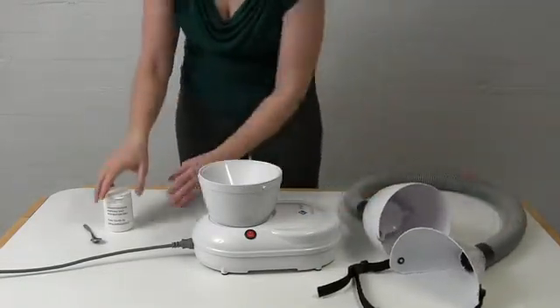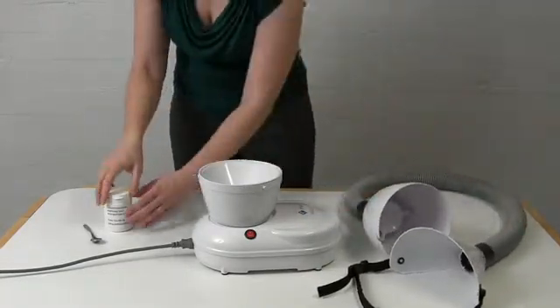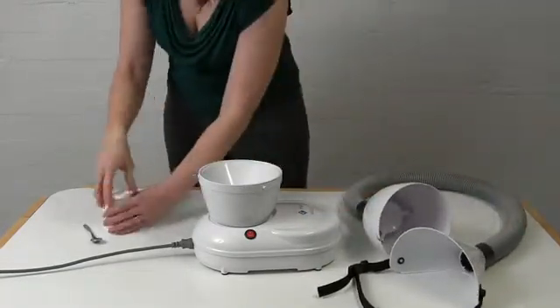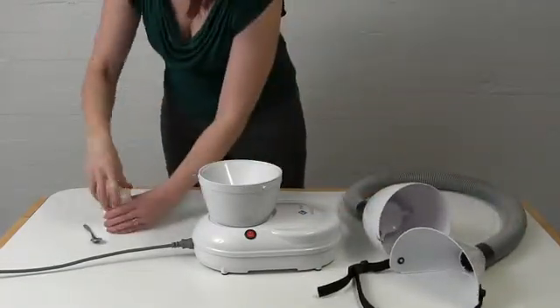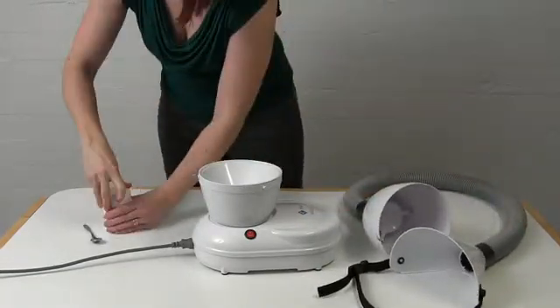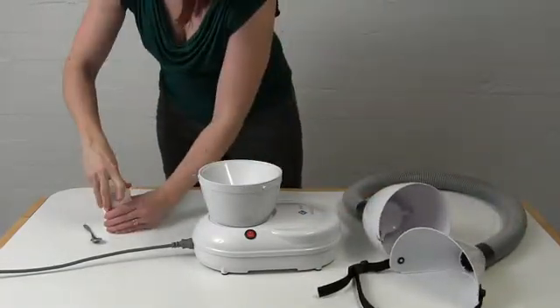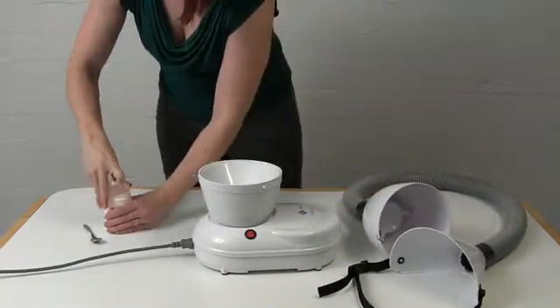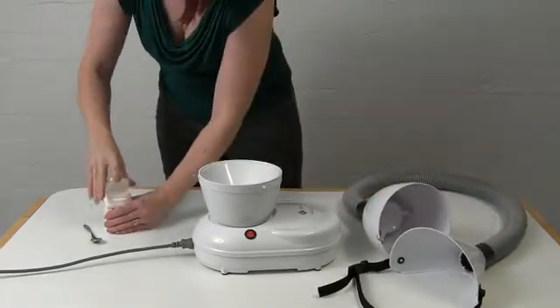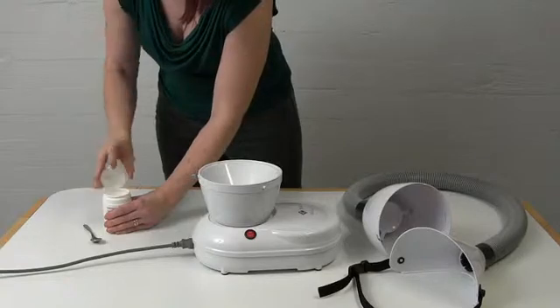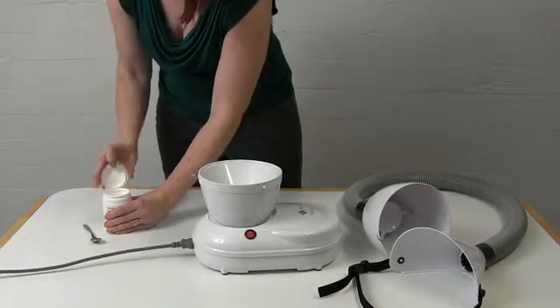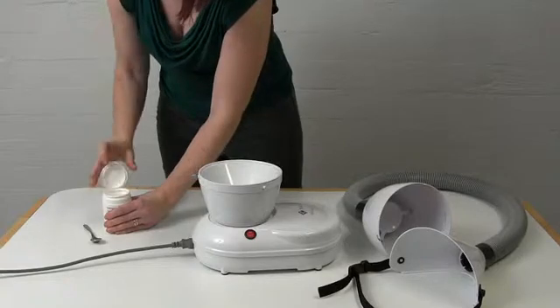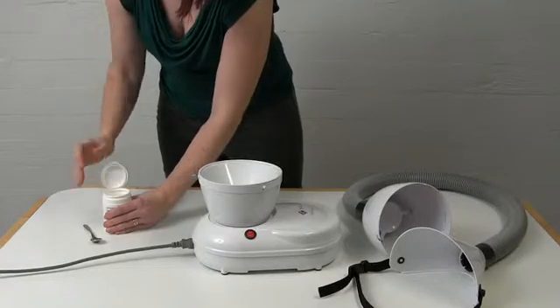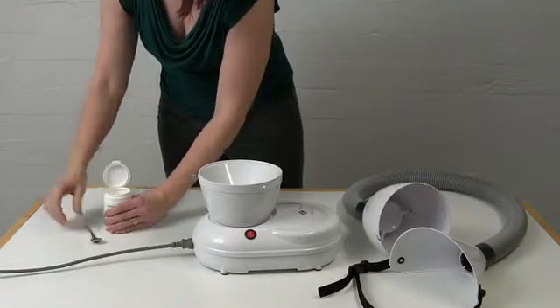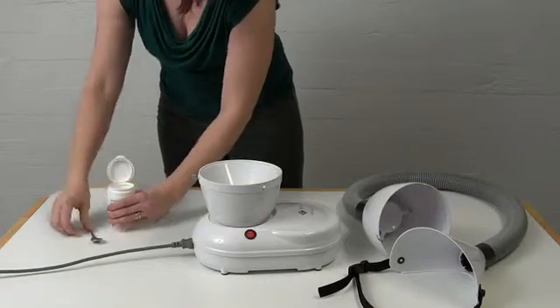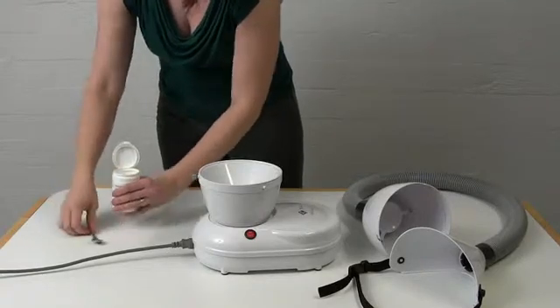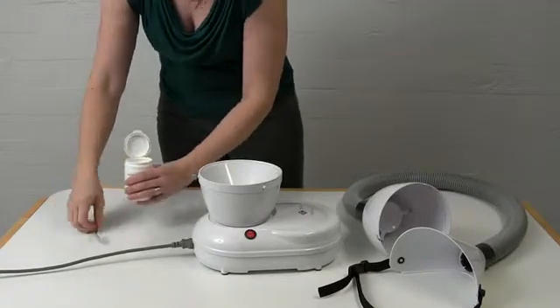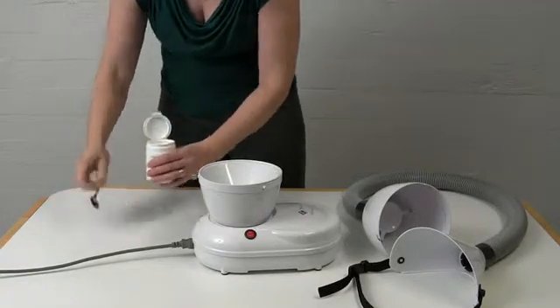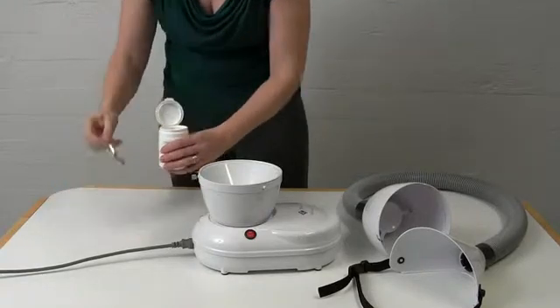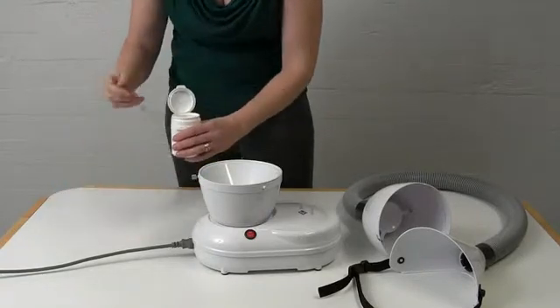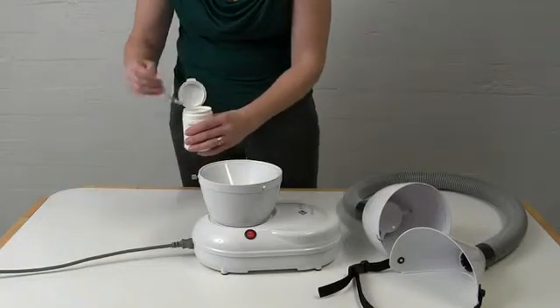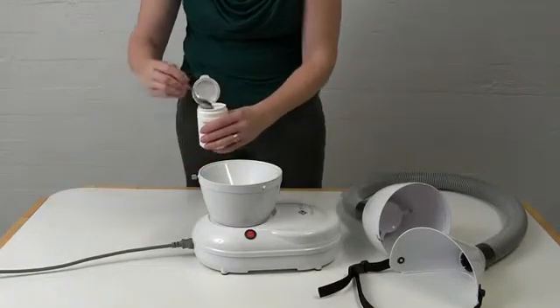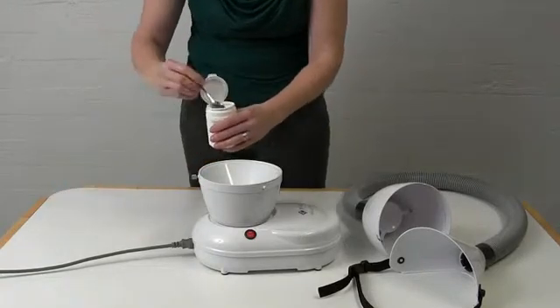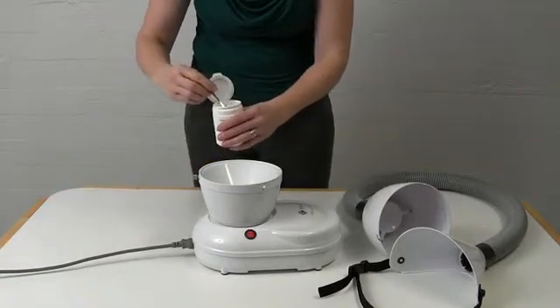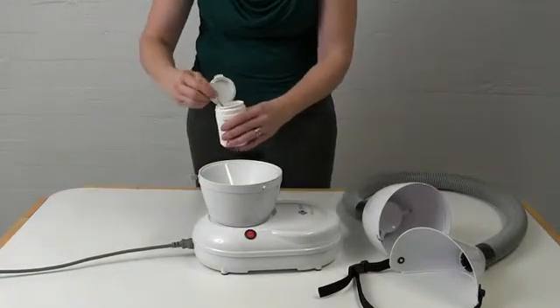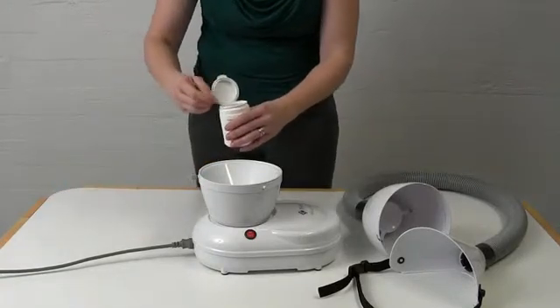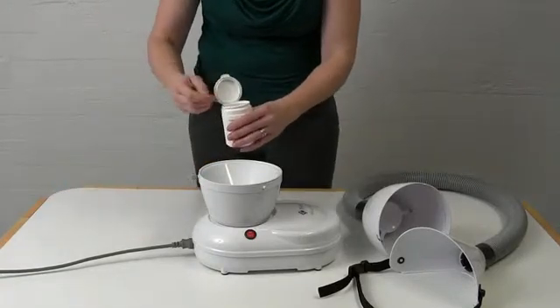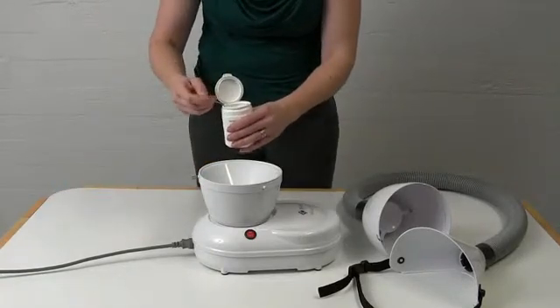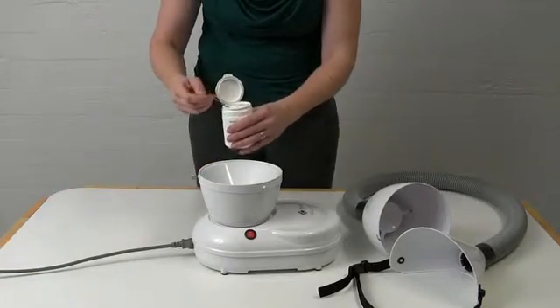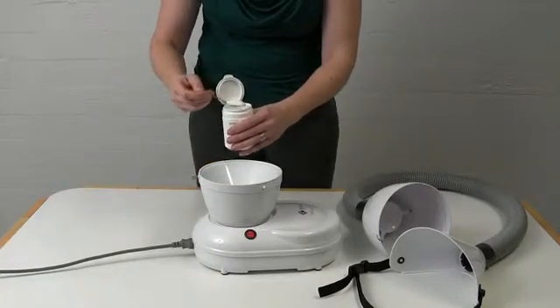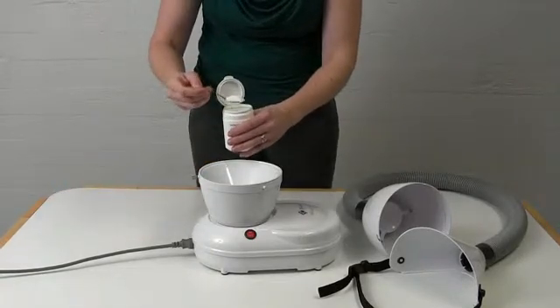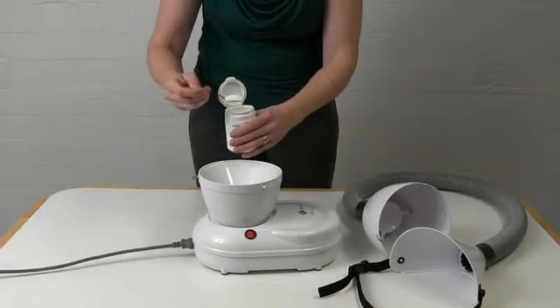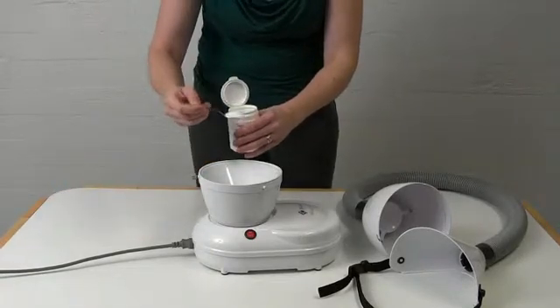Due to the airflow, the salt grains rub together, forming small salt particles.